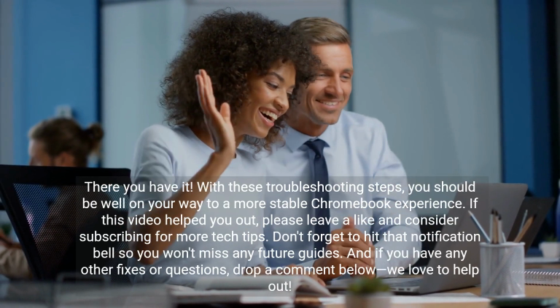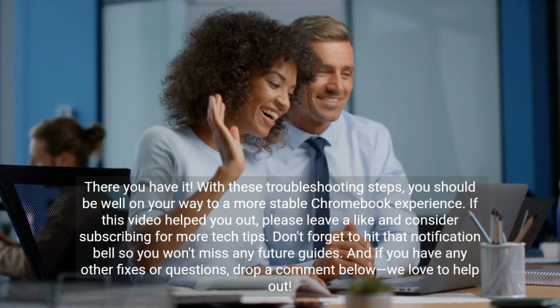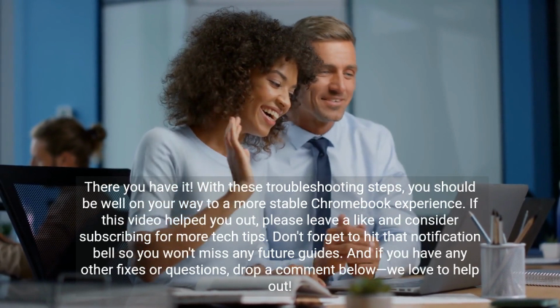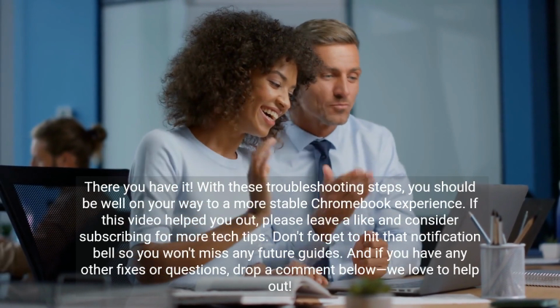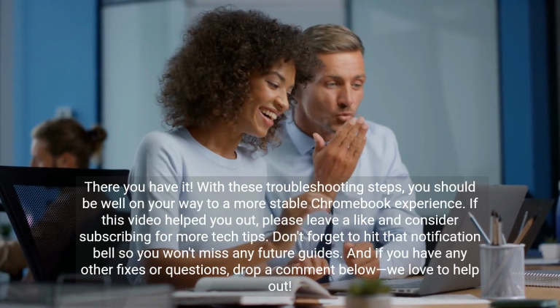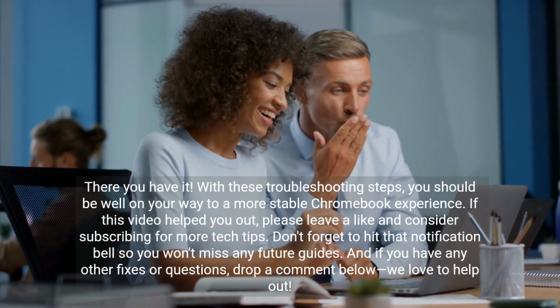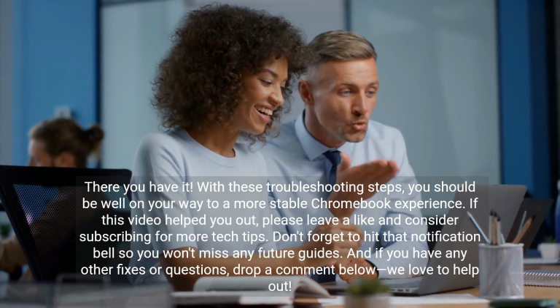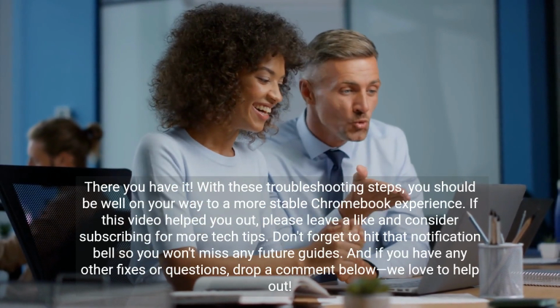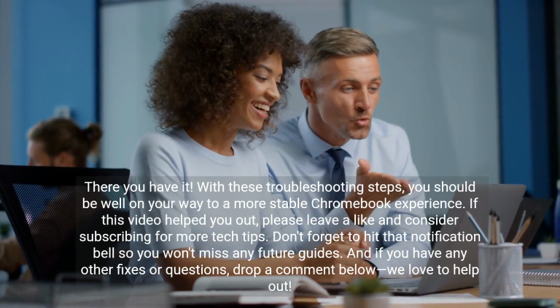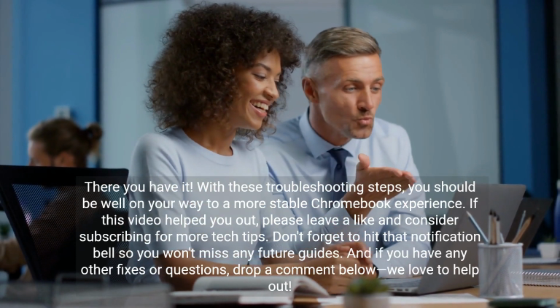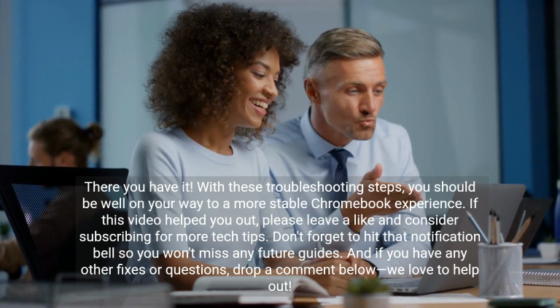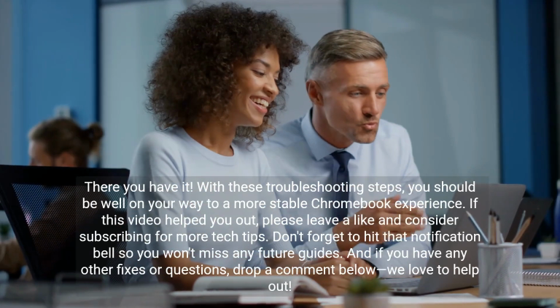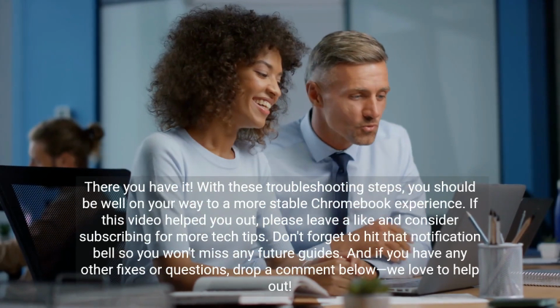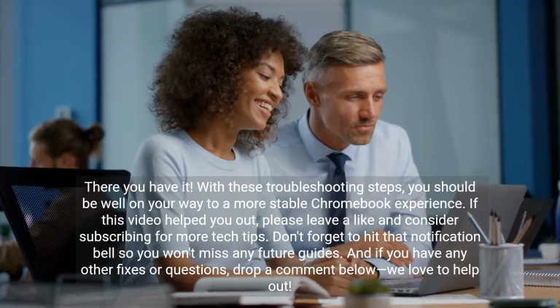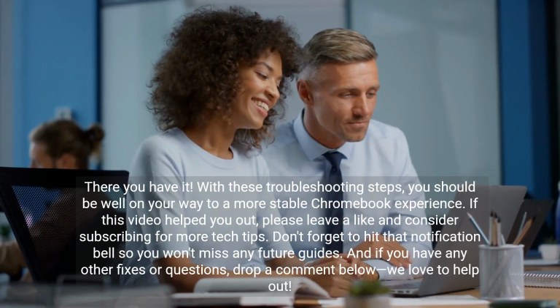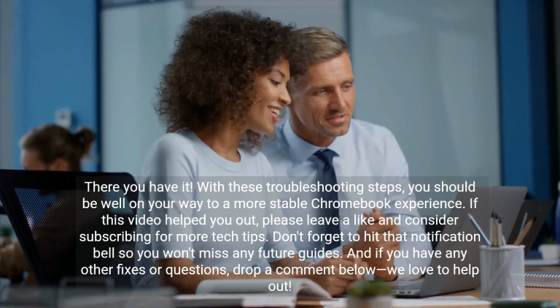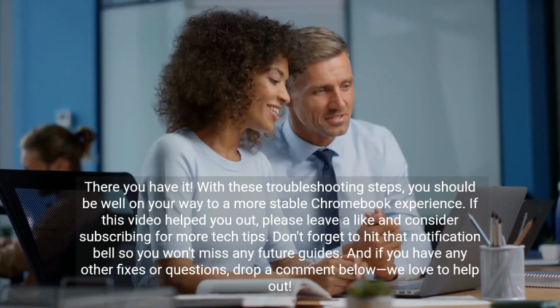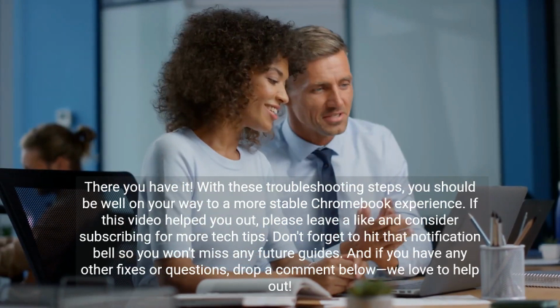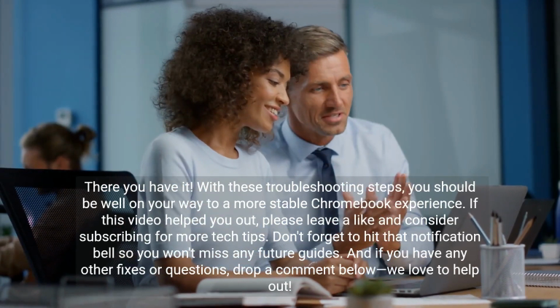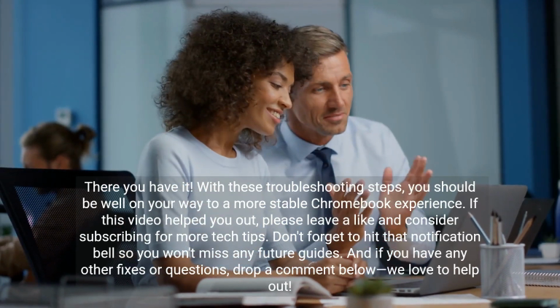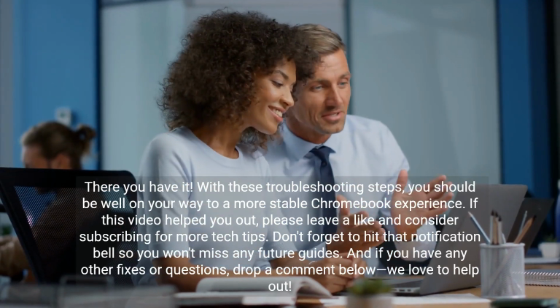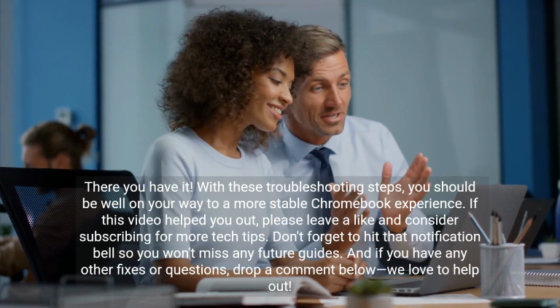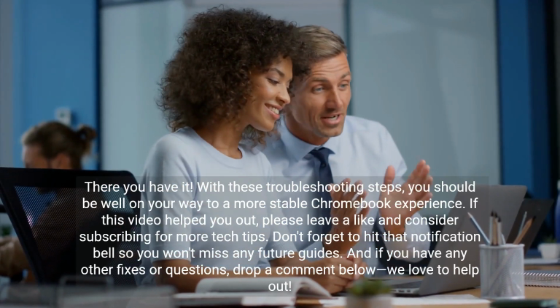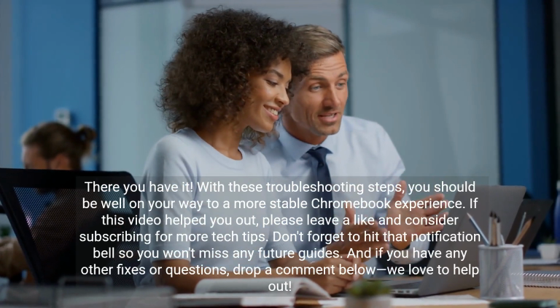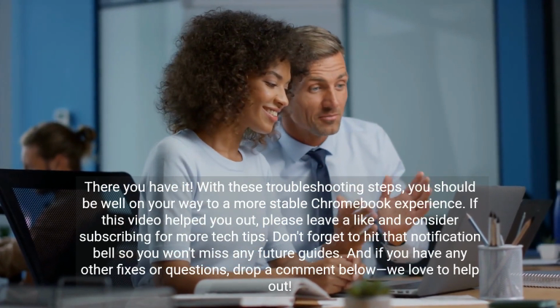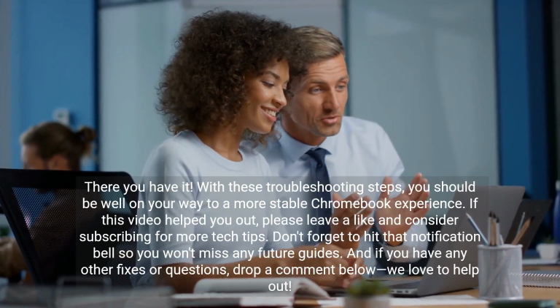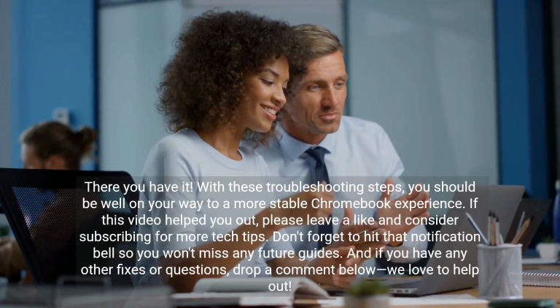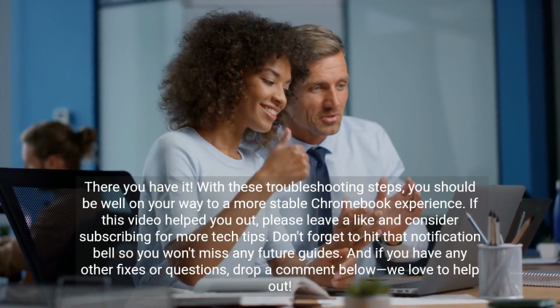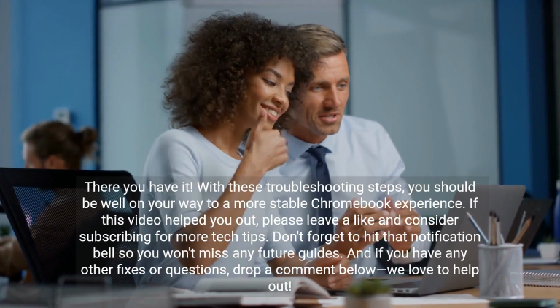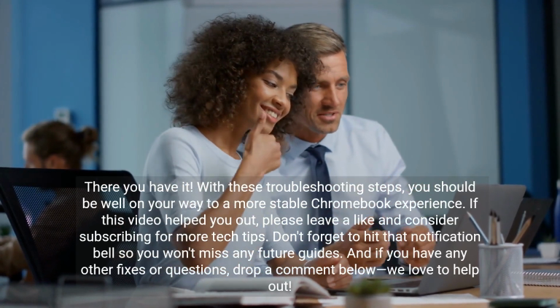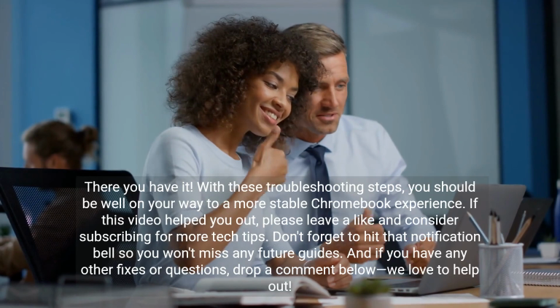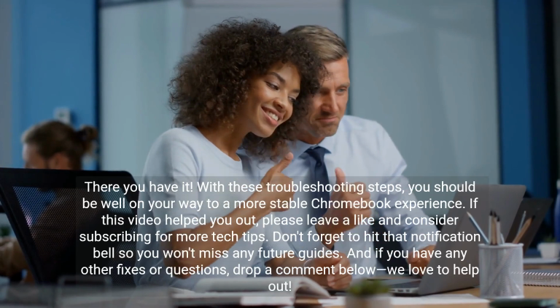And if you have any other fixes or questions, drop a comment below. We love to help out!